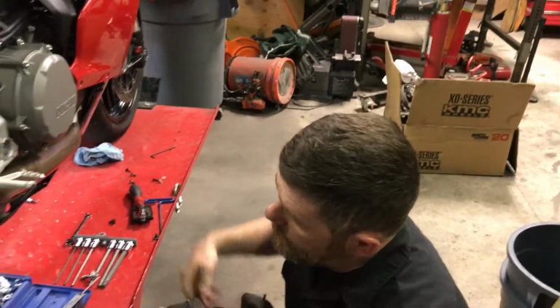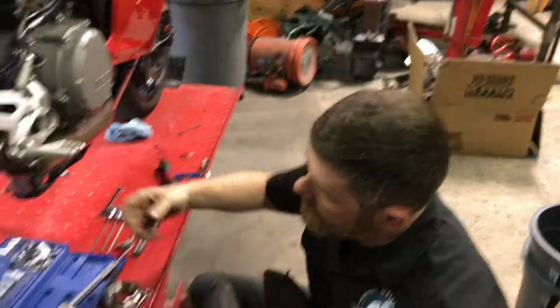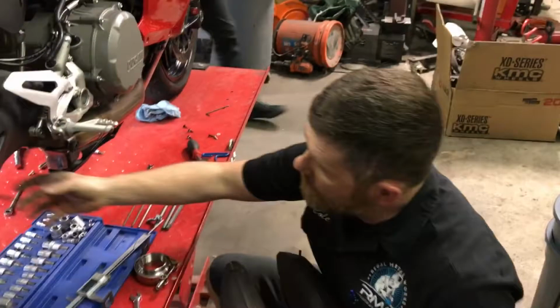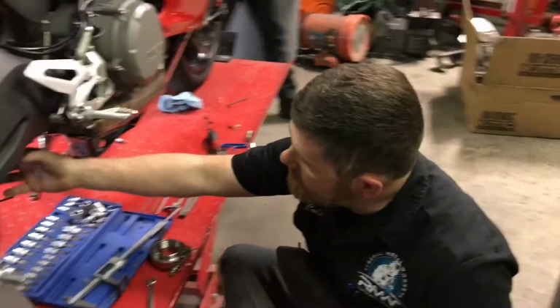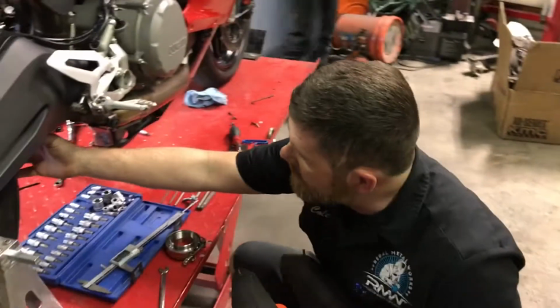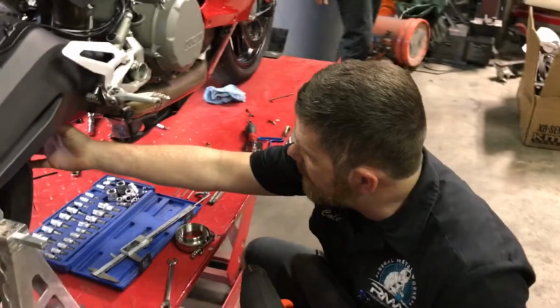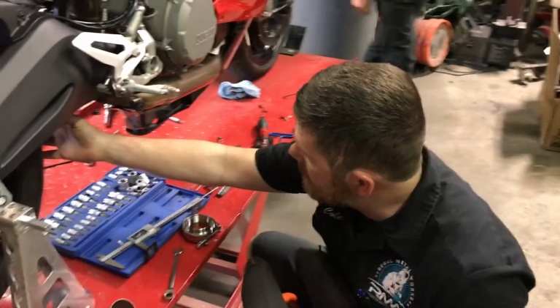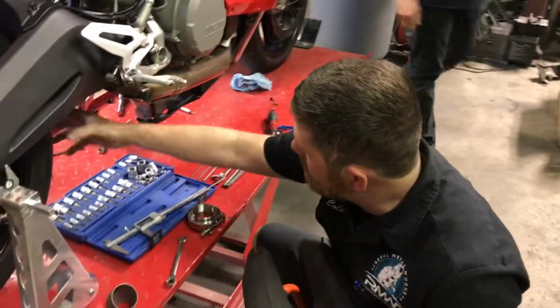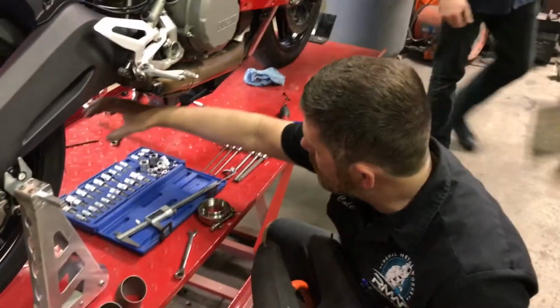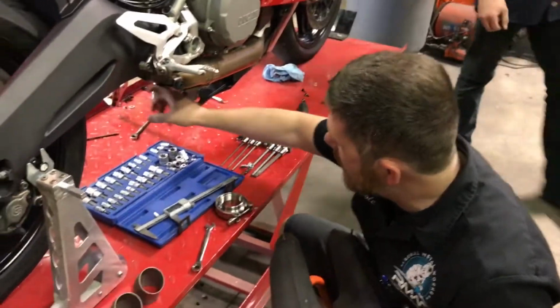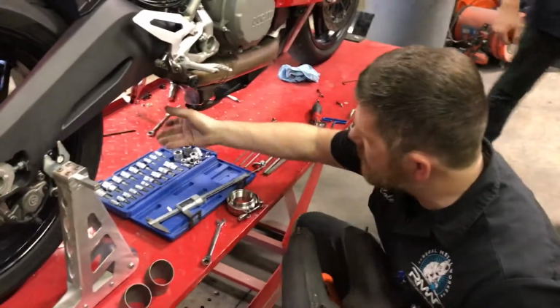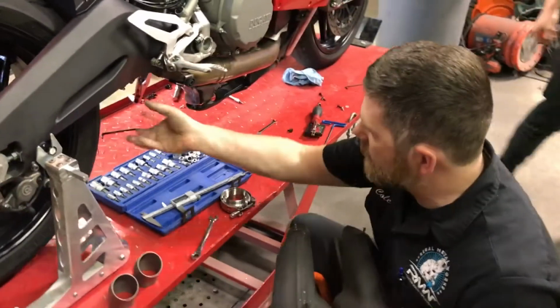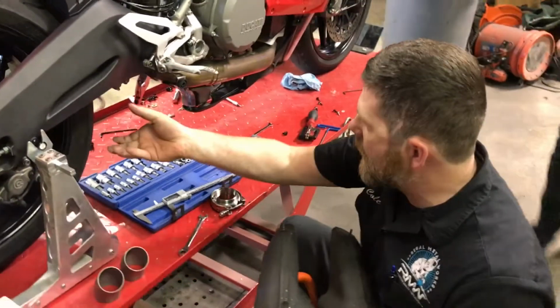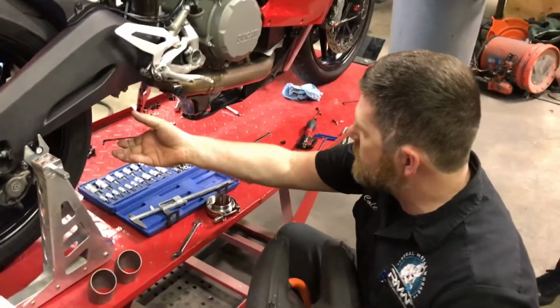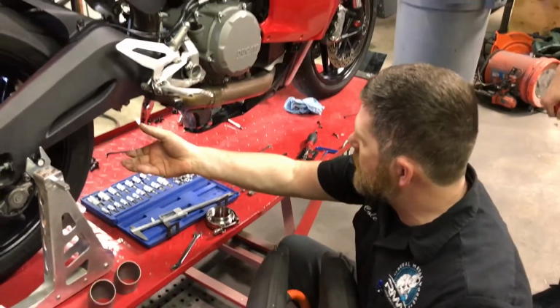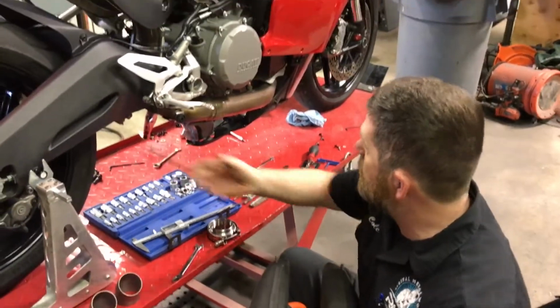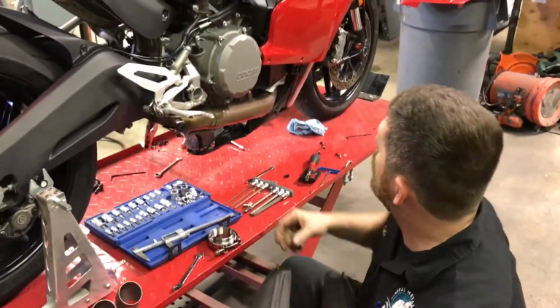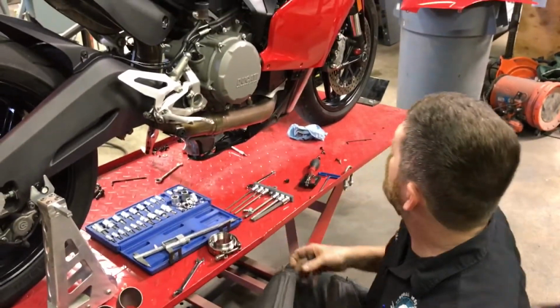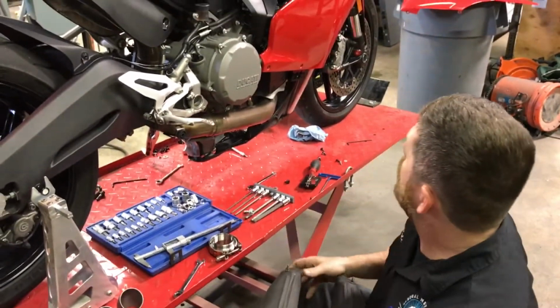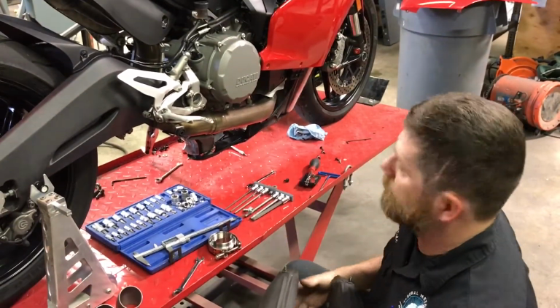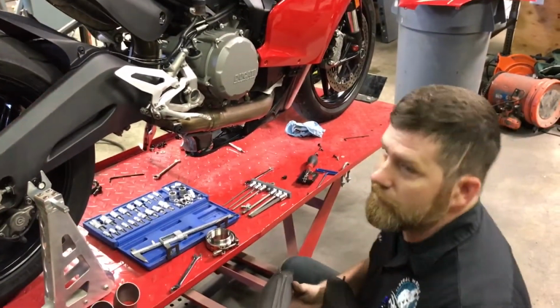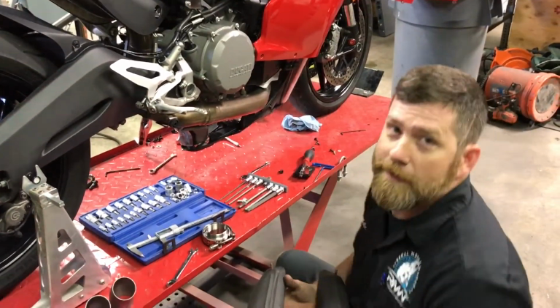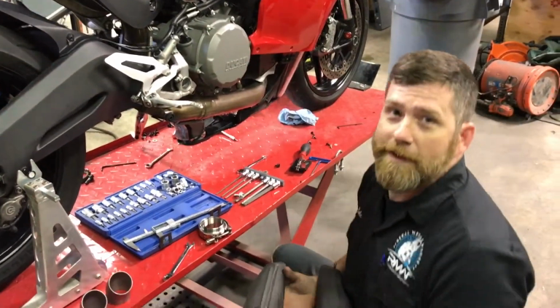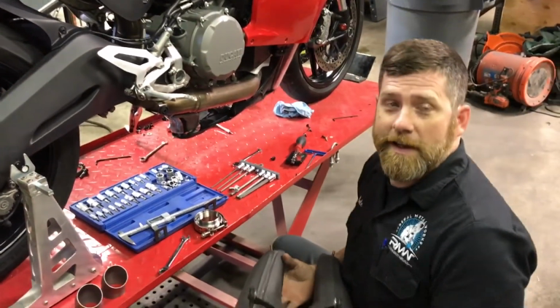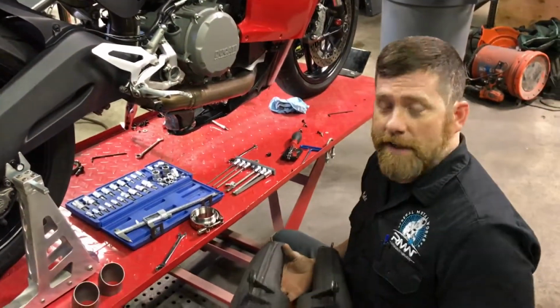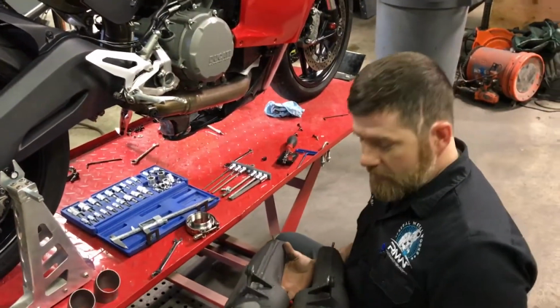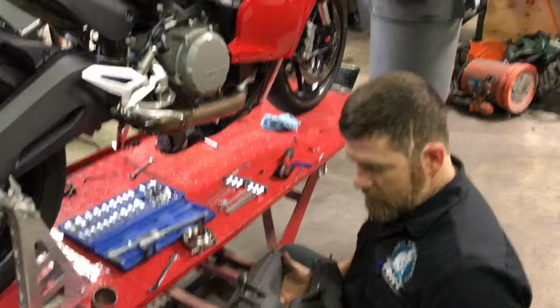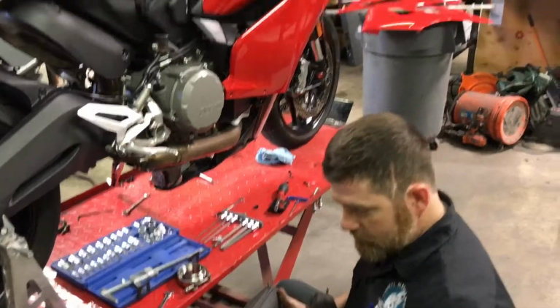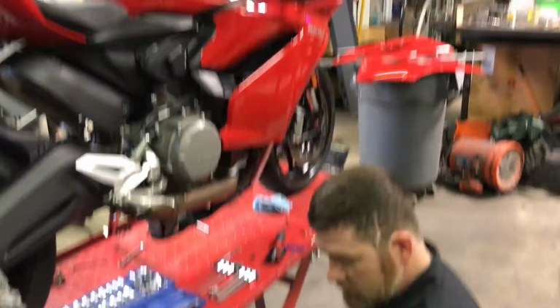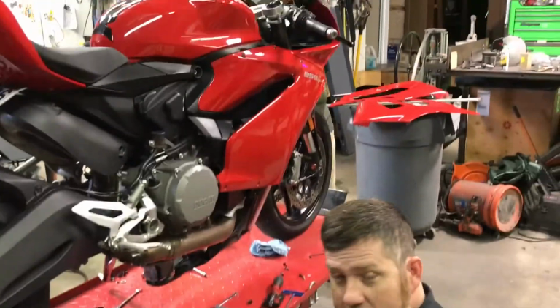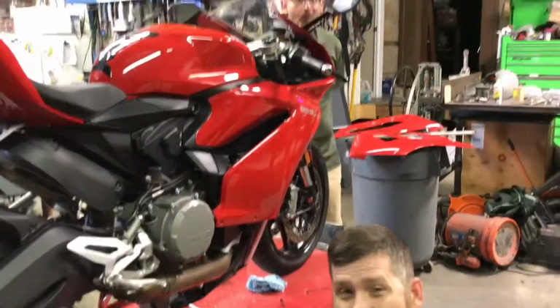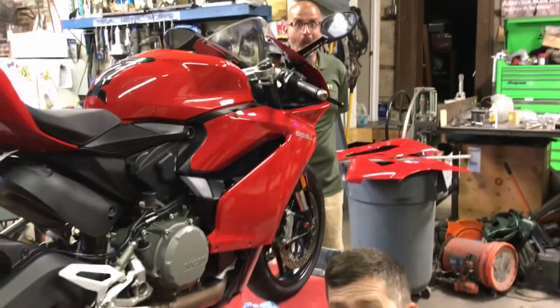What we're going to do is make a straight pipe exhaust. We're going to come off this V-band here, bring her down, and kick her out this side. And it's going to be loud.